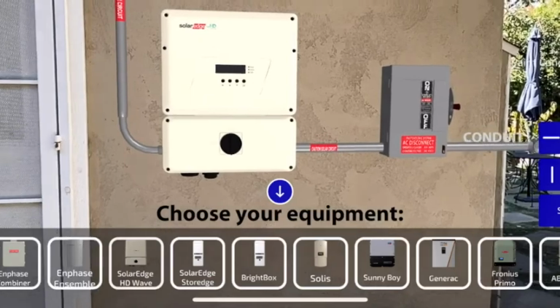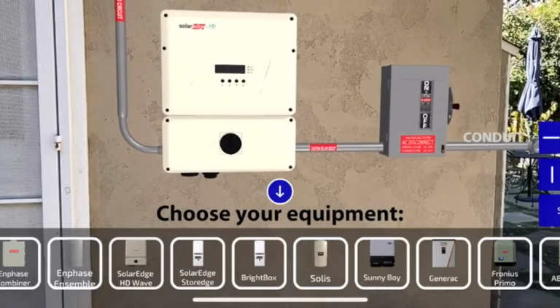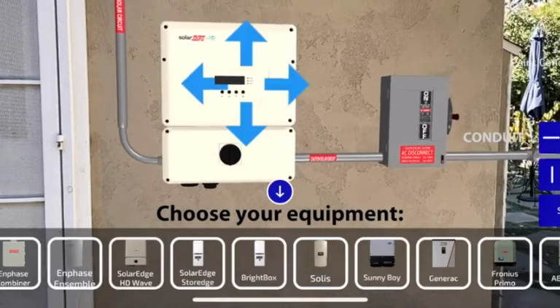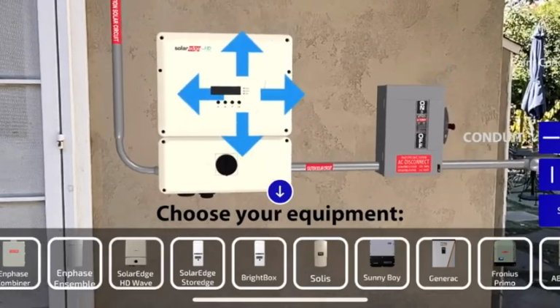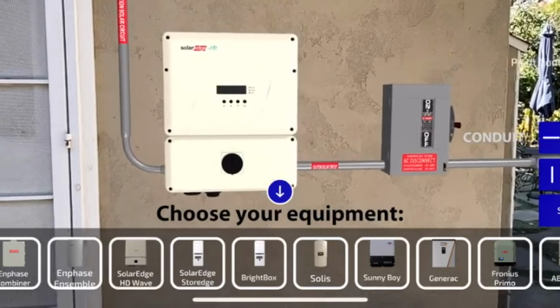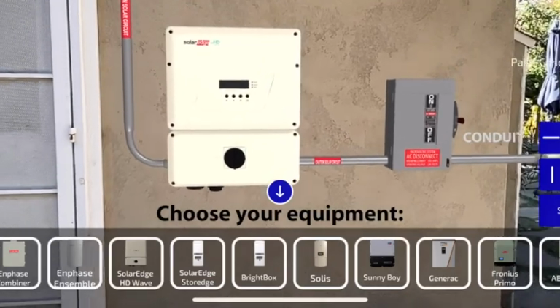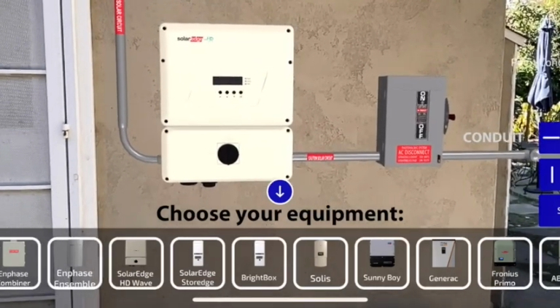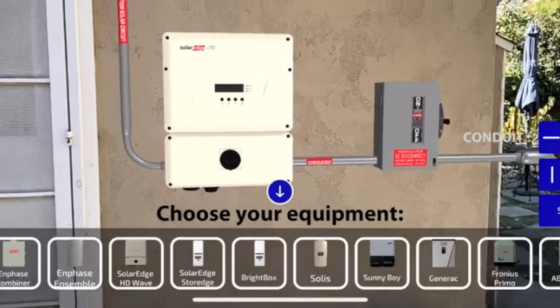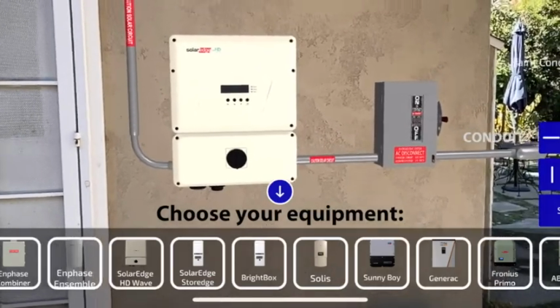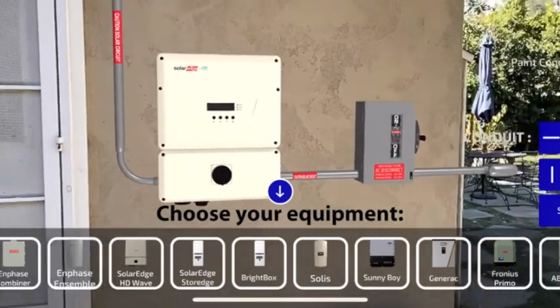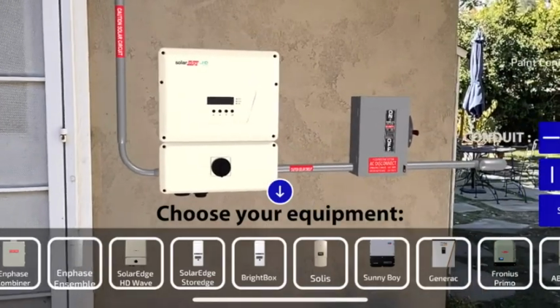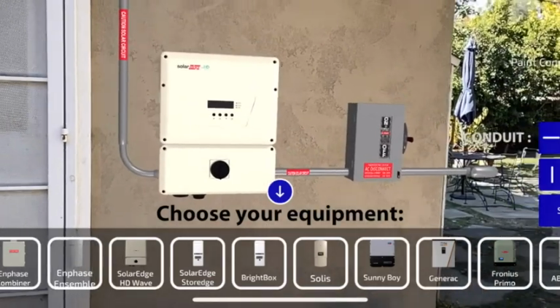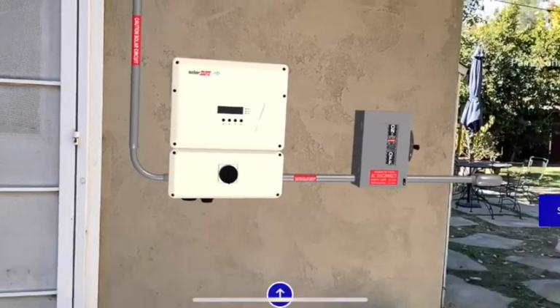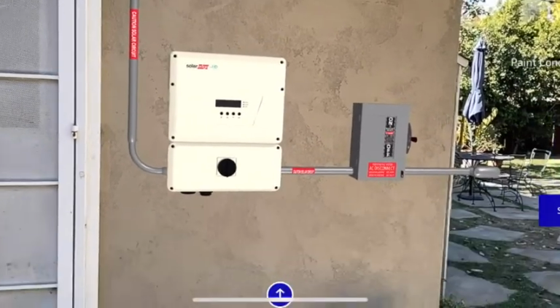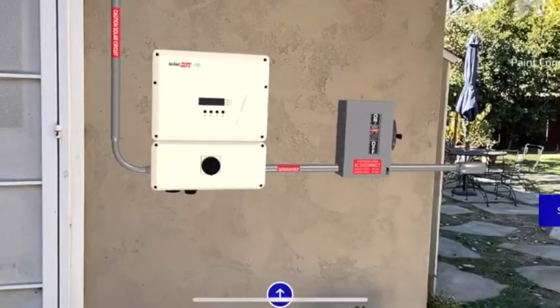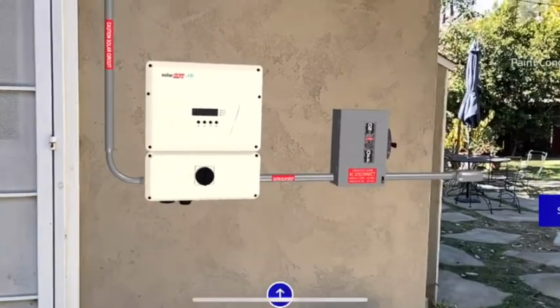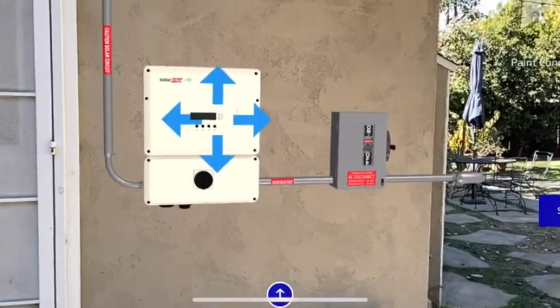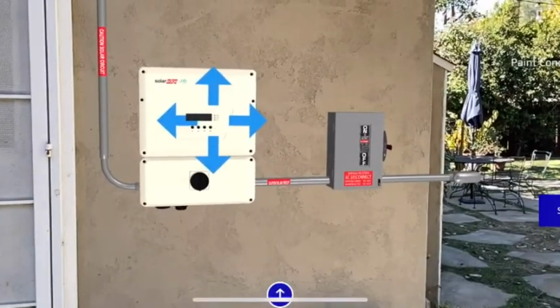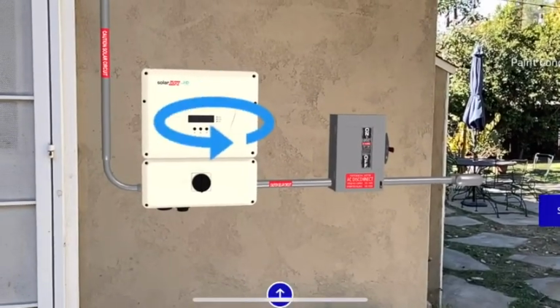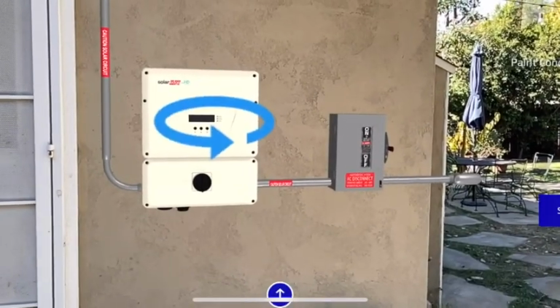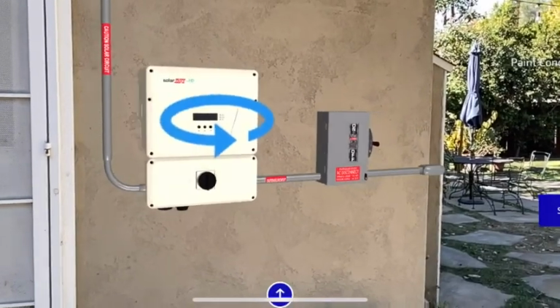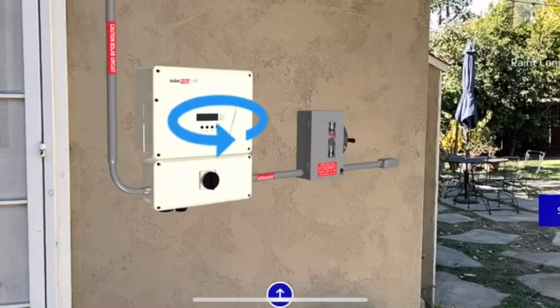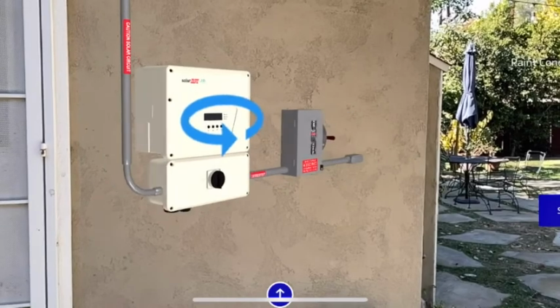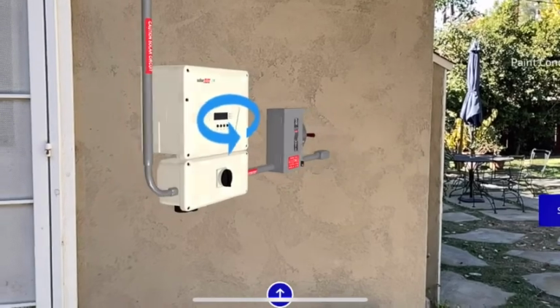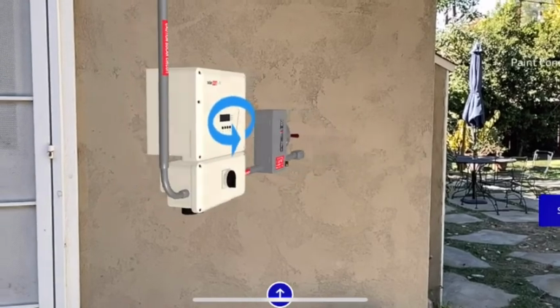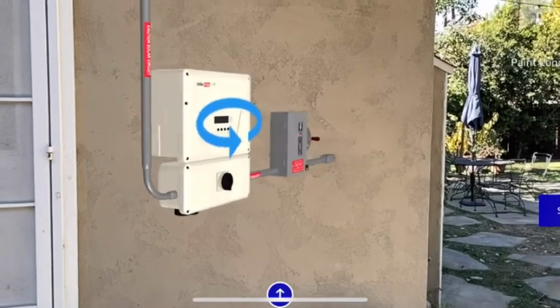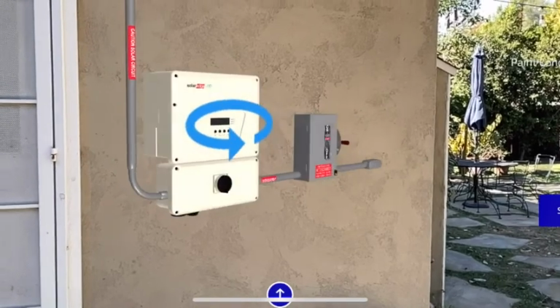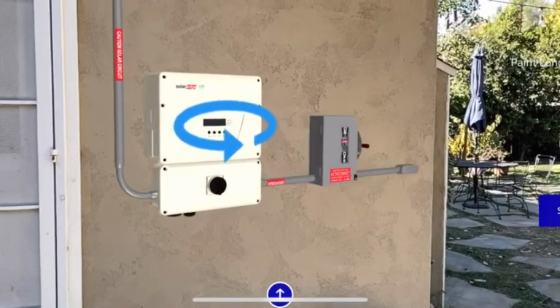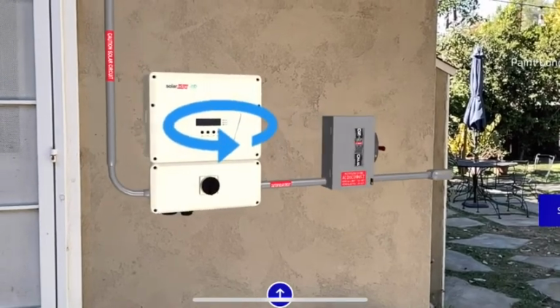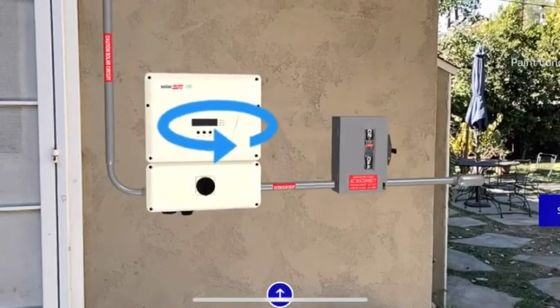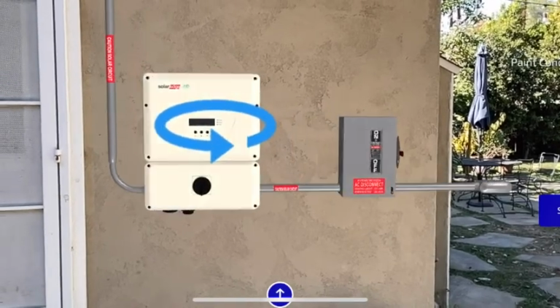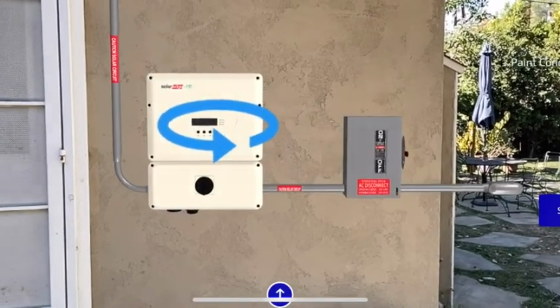You can move equipment around by just dragging it with your finger. If you need to rotate it, you press down and rotate left or right.